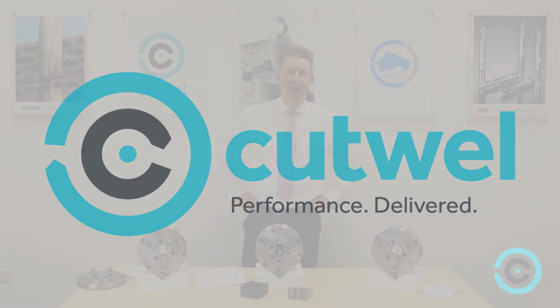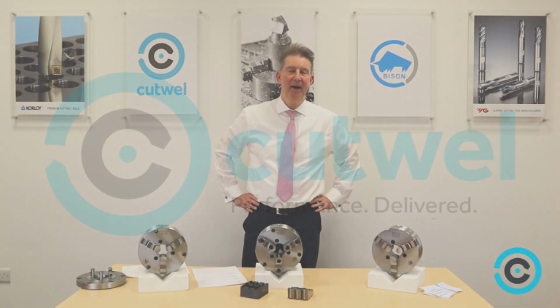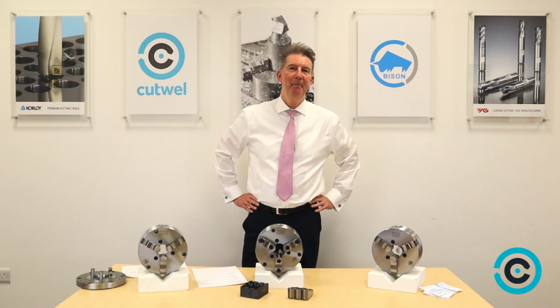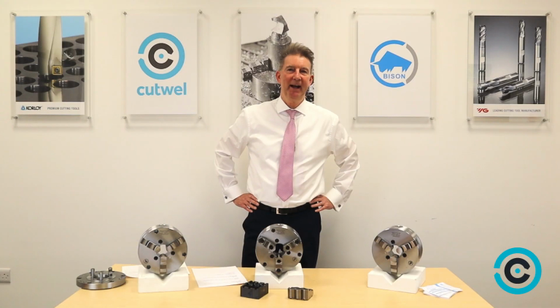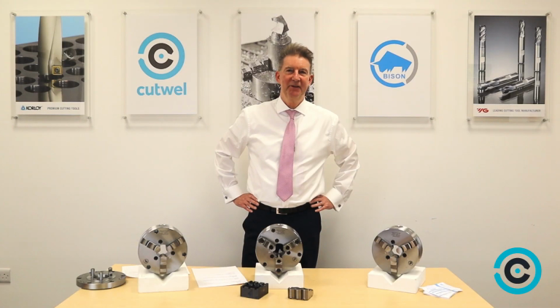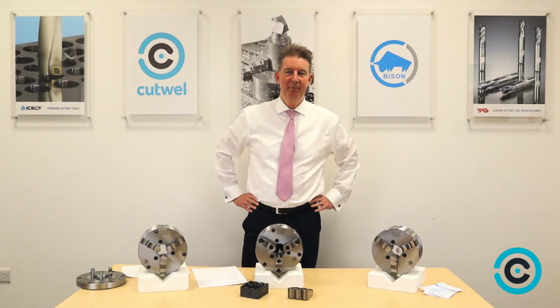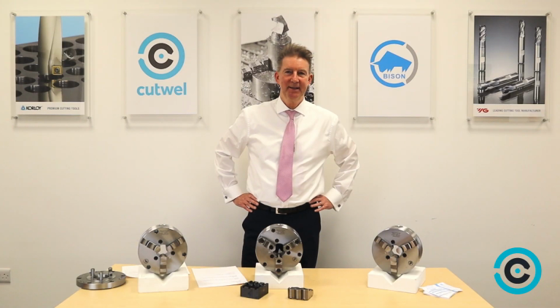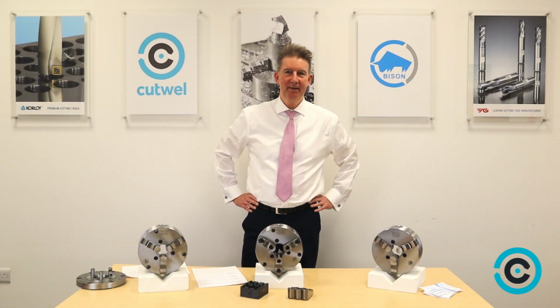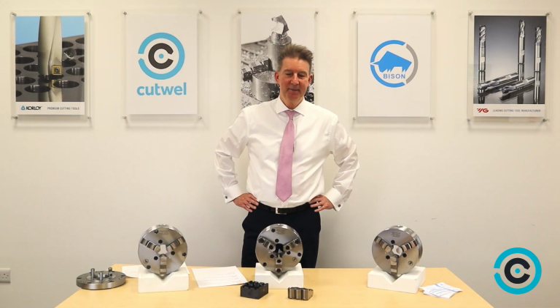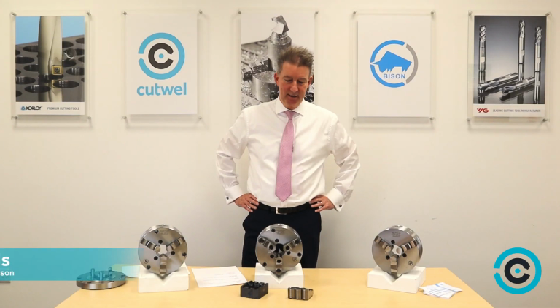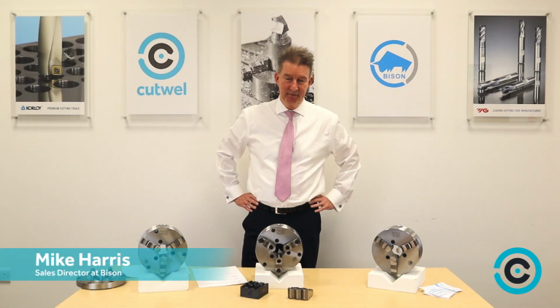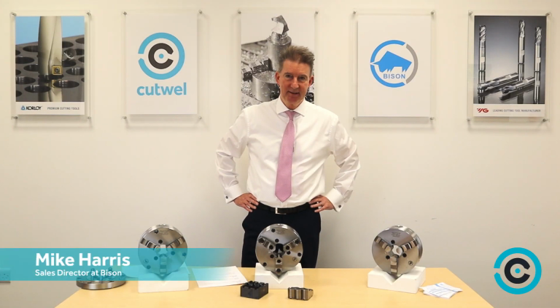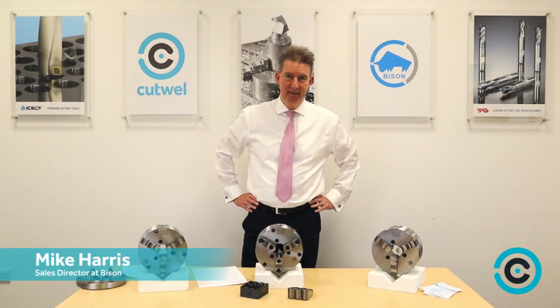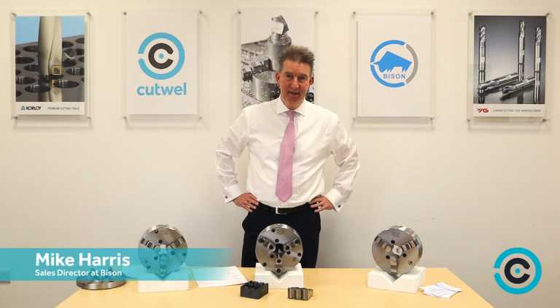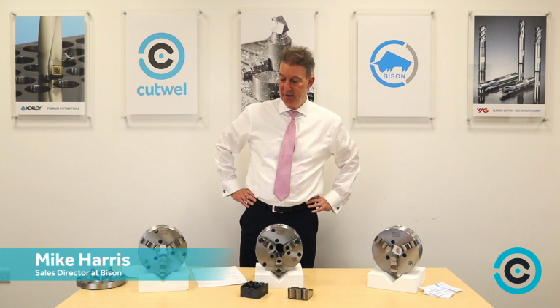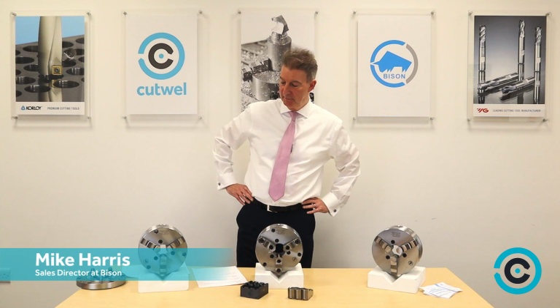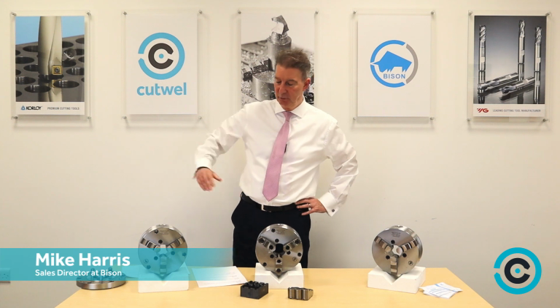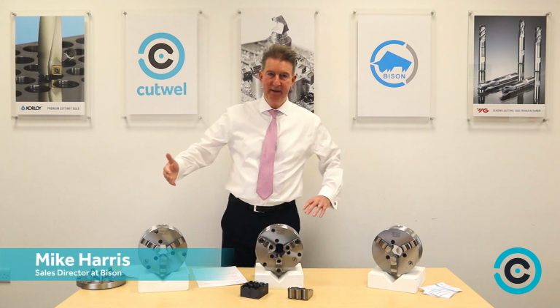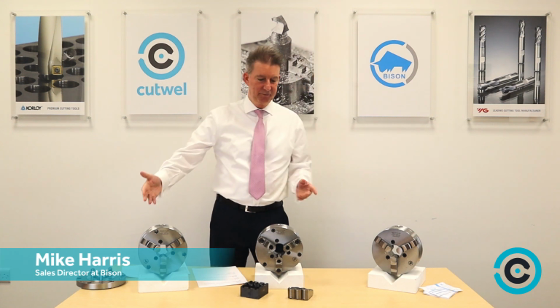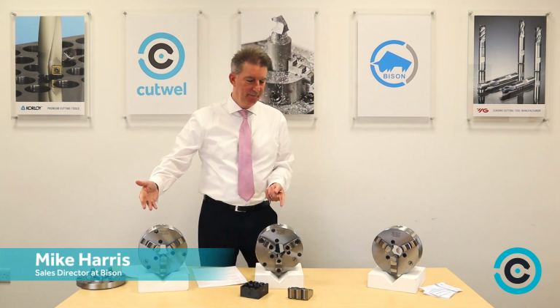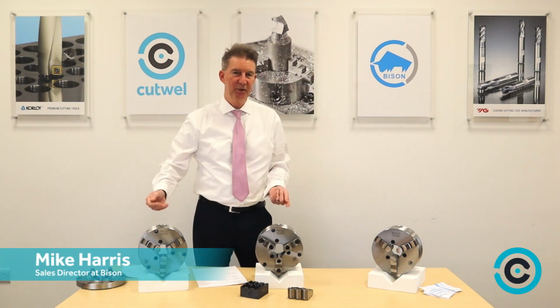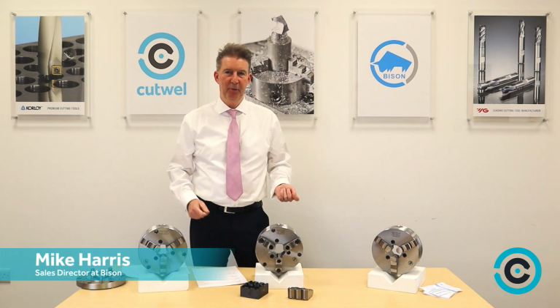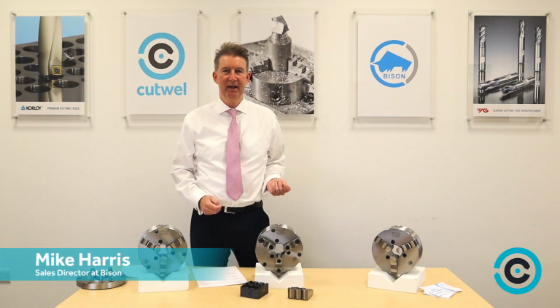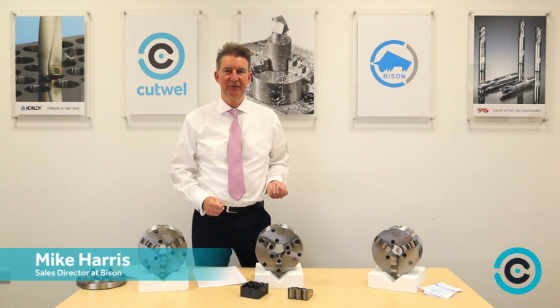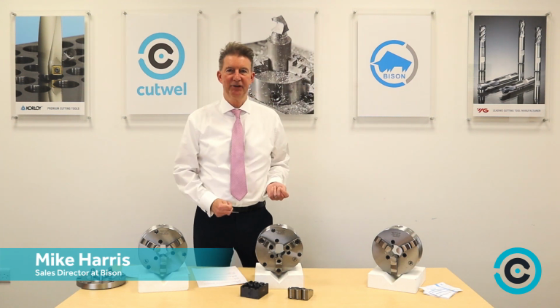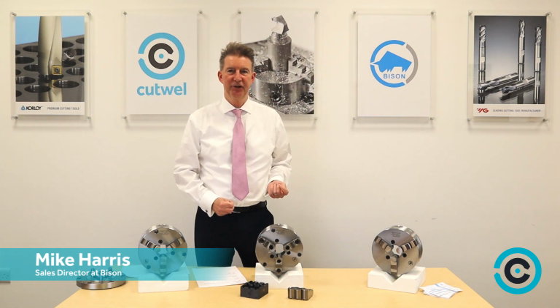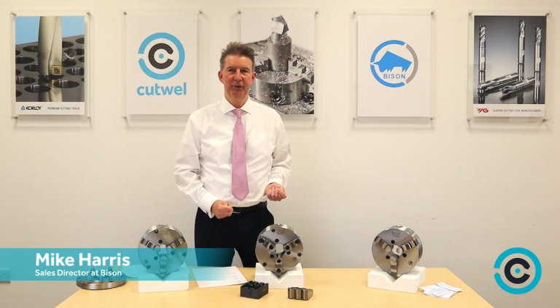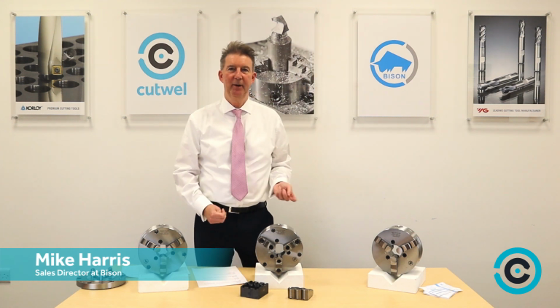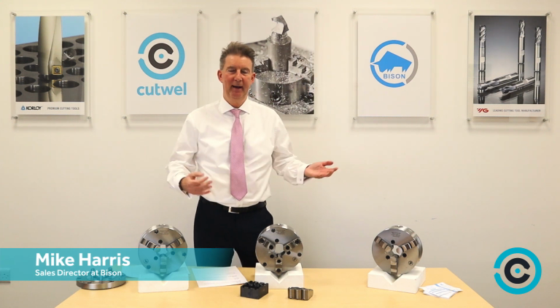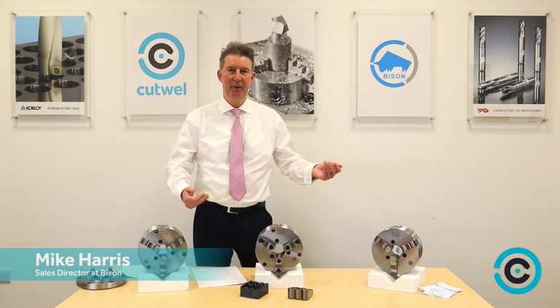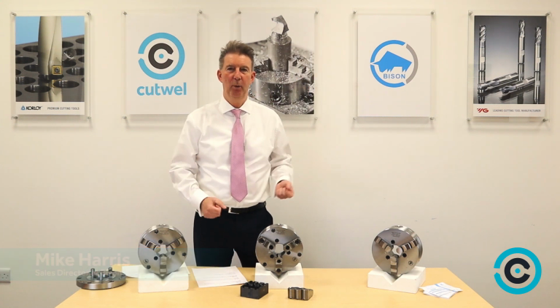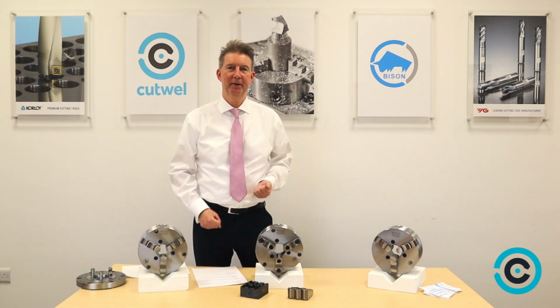Hi, I'm Mike Harris from Bison. I'm the sales director and this afternoon I've brought in three of our most popular lathe chucks to show you how they all work.